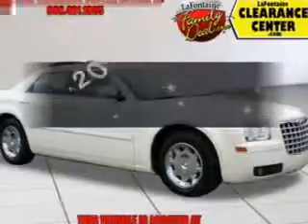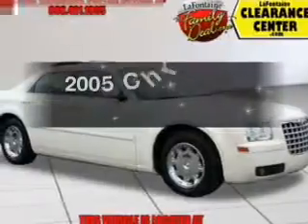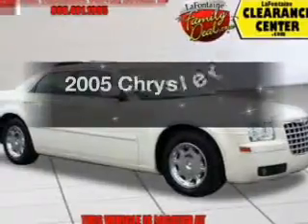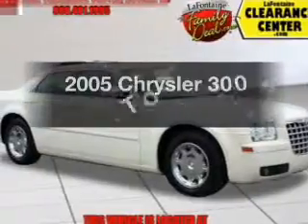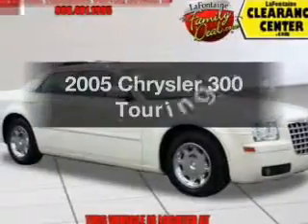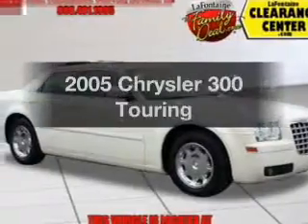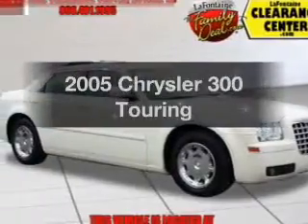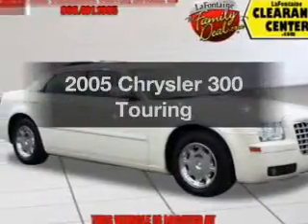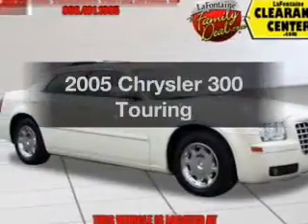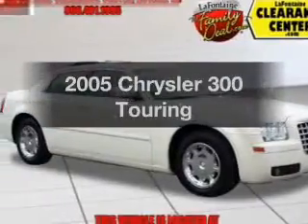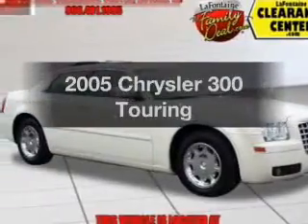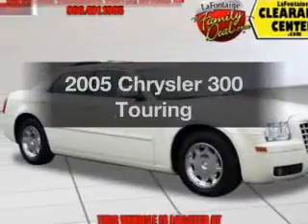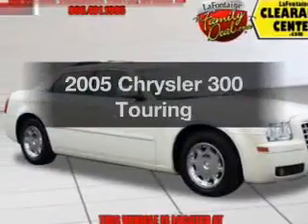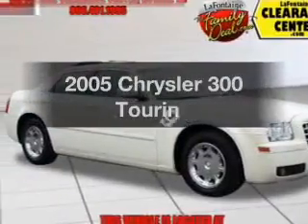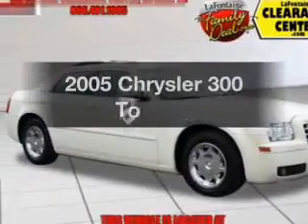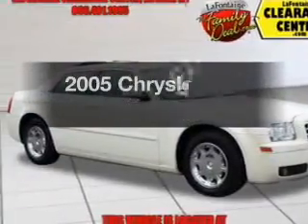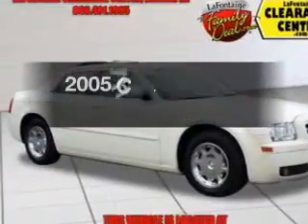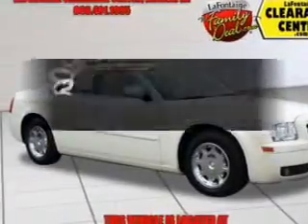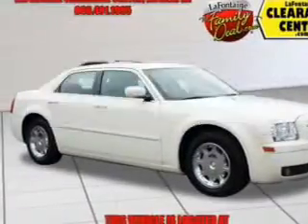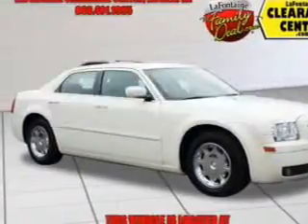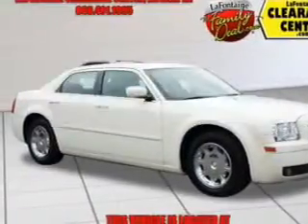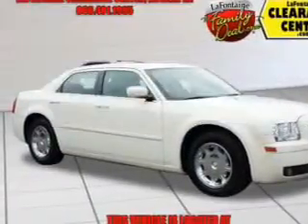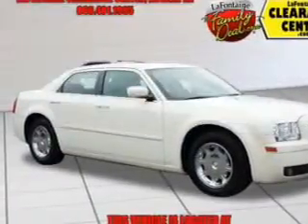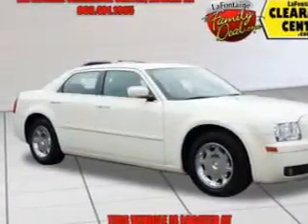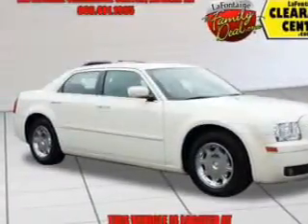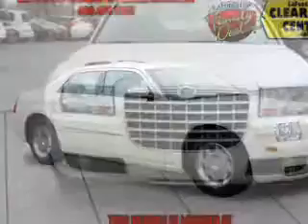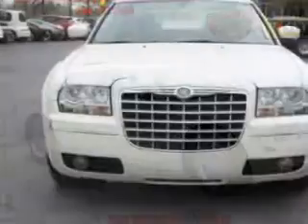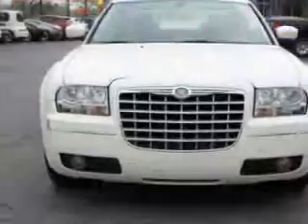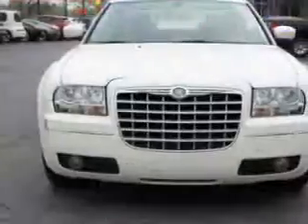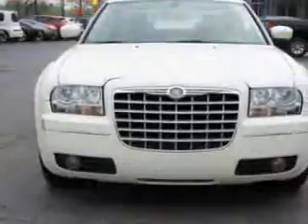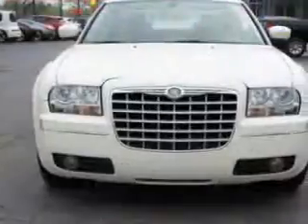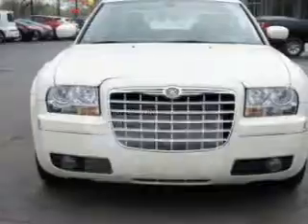Introducing the 2005 Chrysler 300. This is the set of wheels you've been looking for.